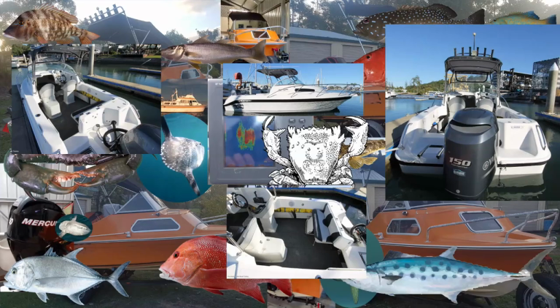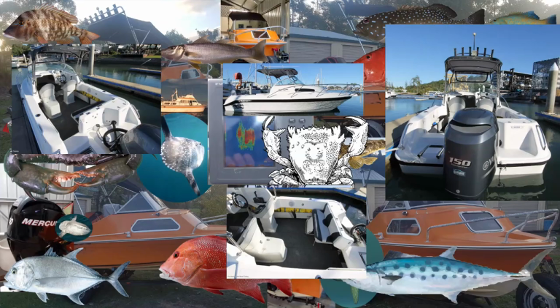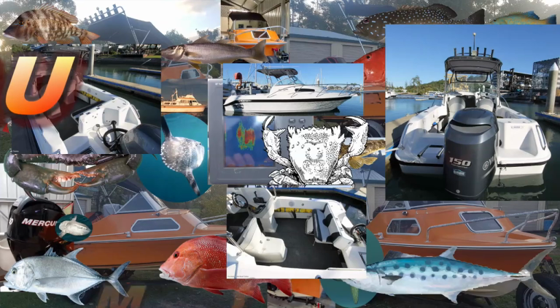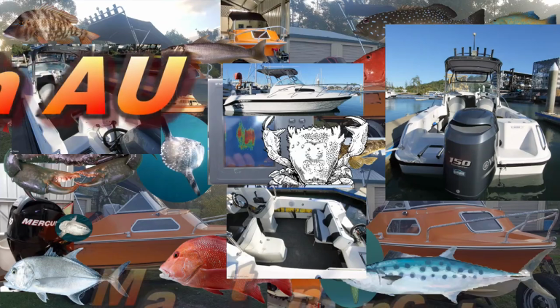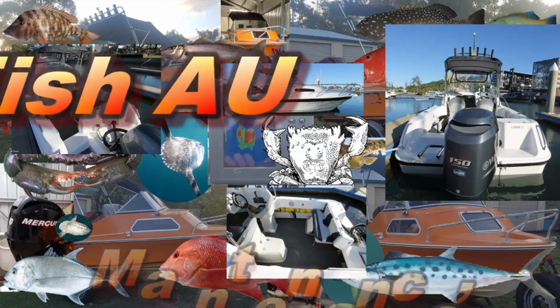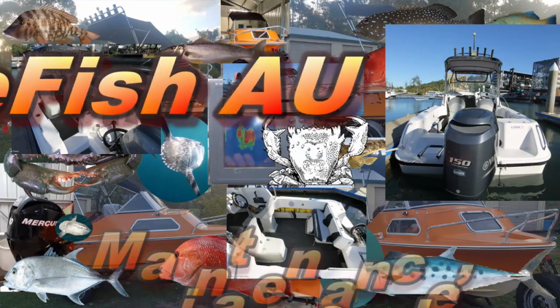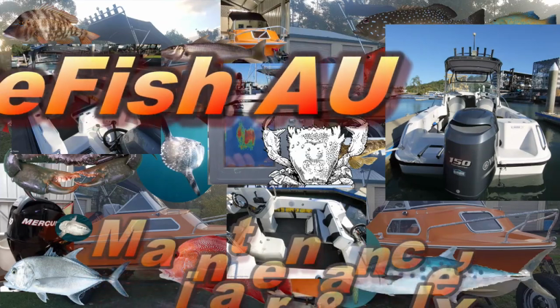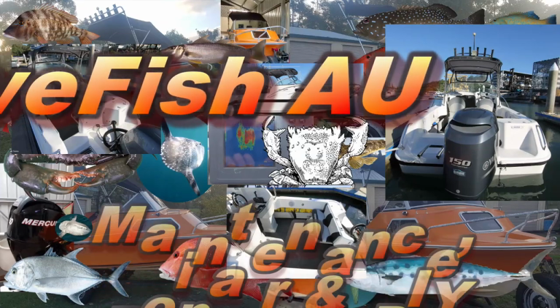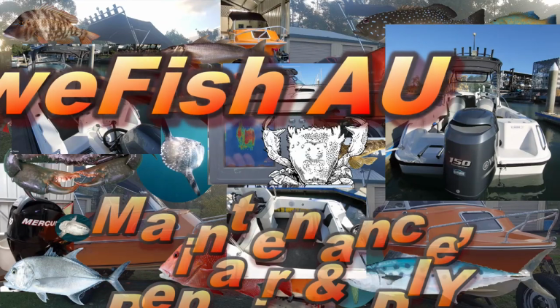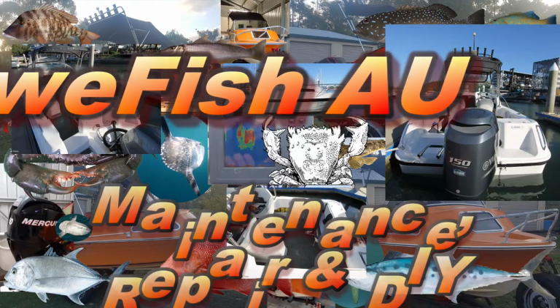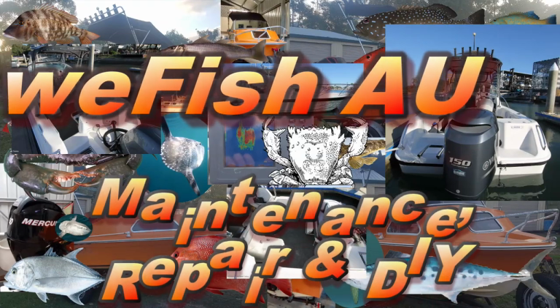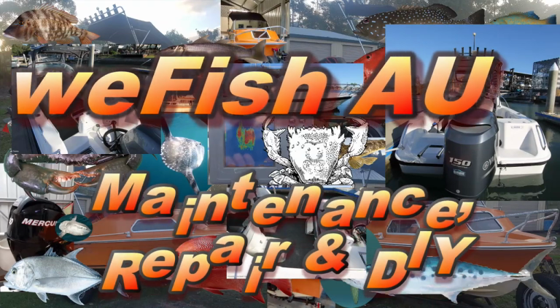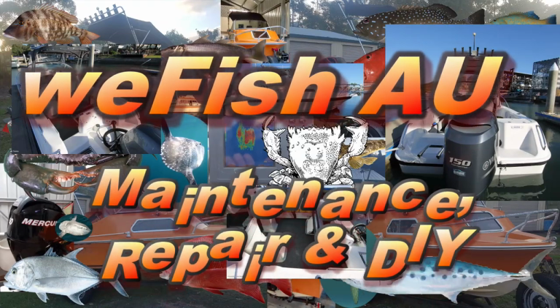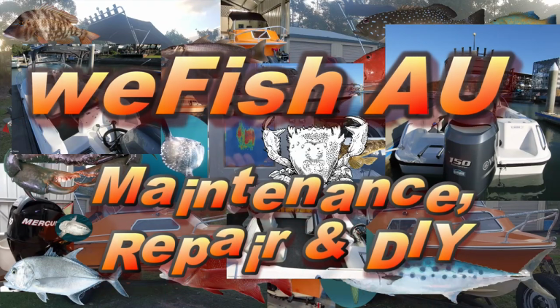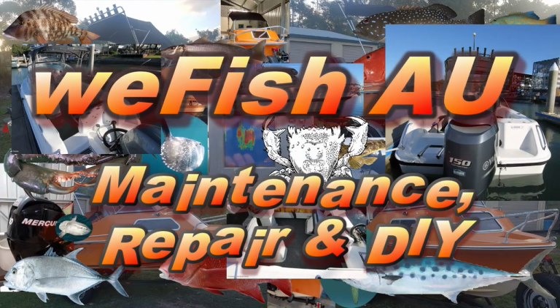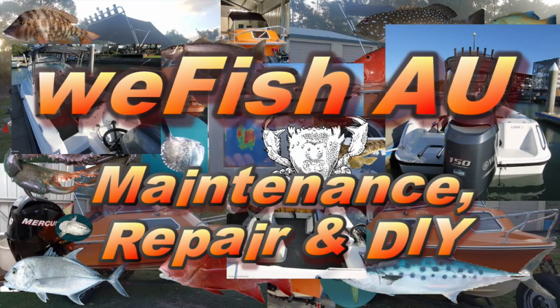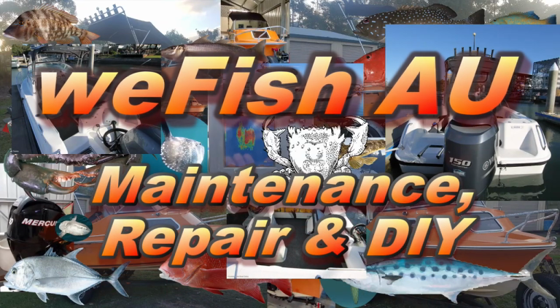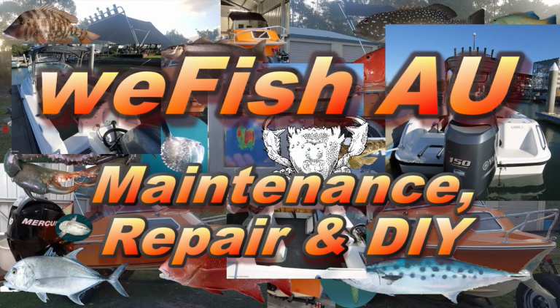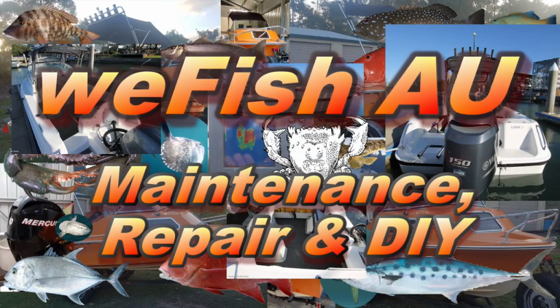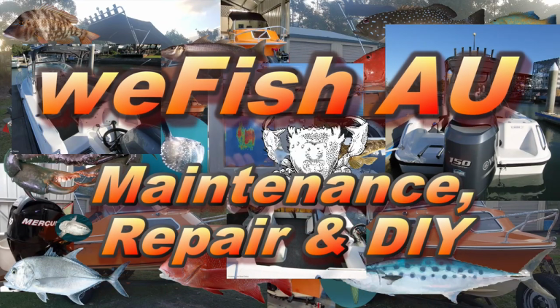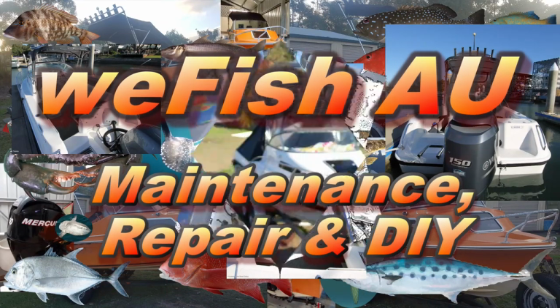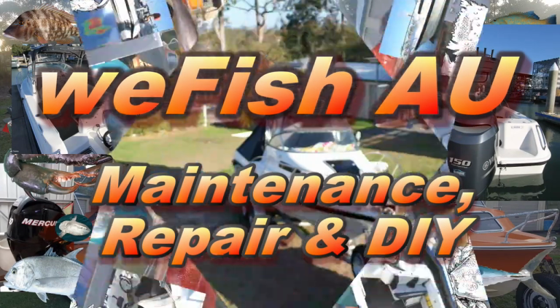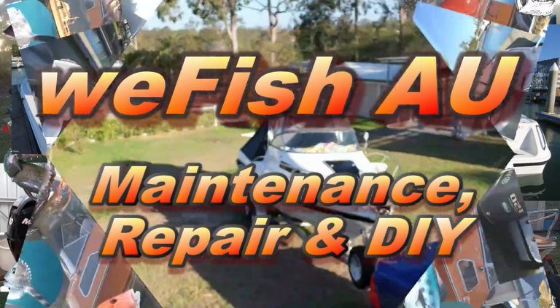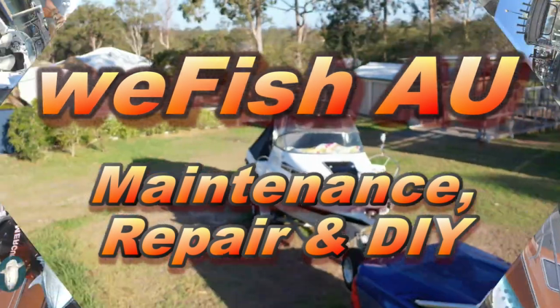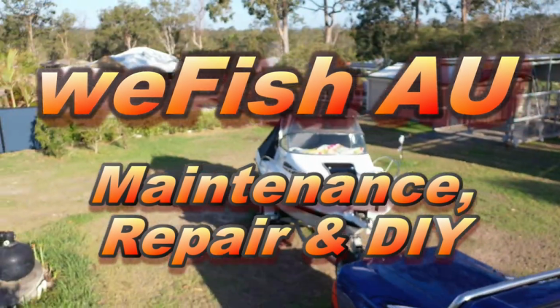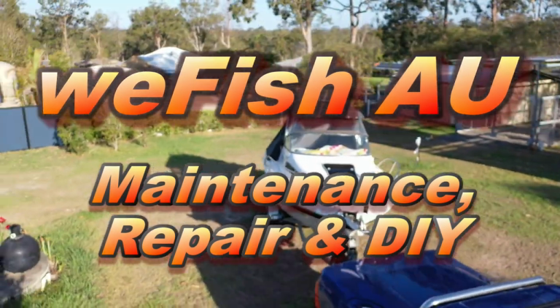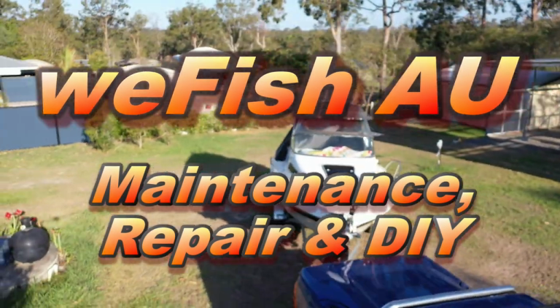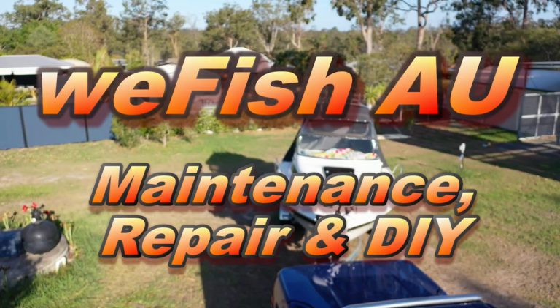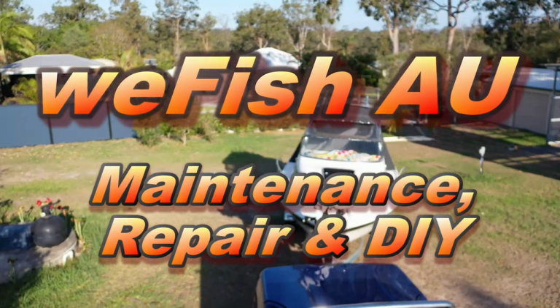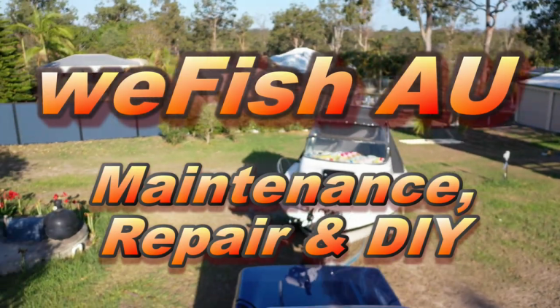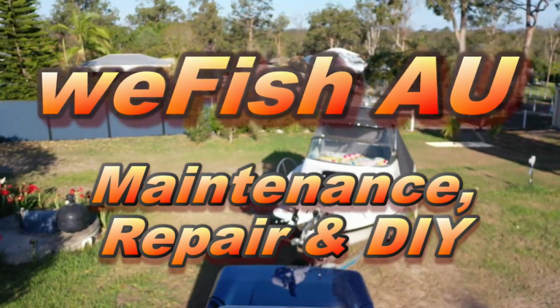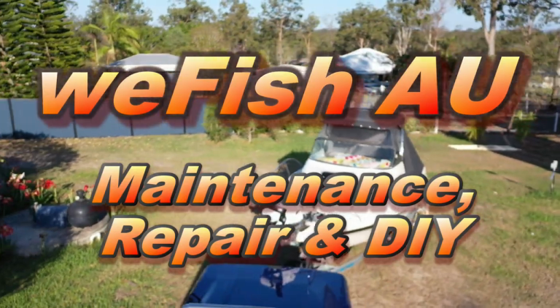G'day YouTubers. There's been a lot of interest in the mount I made with my Minkota to do my bowboard.